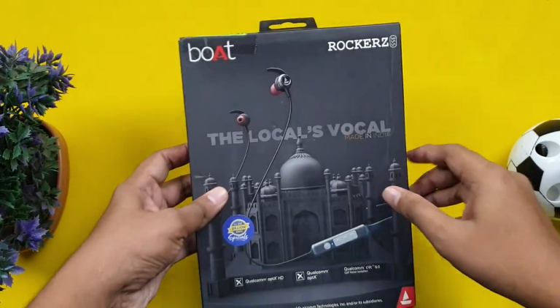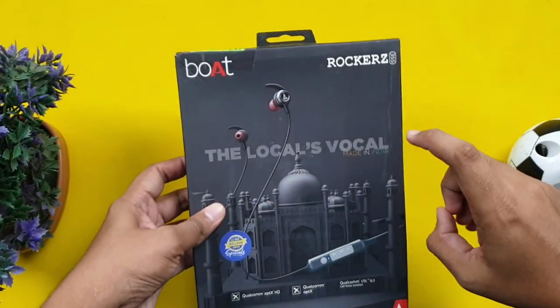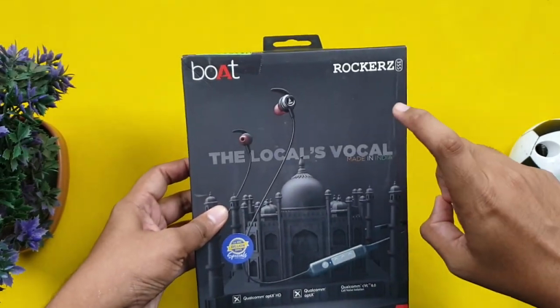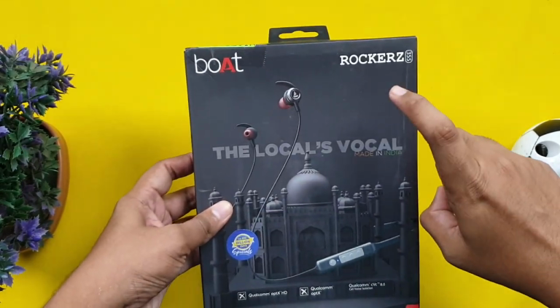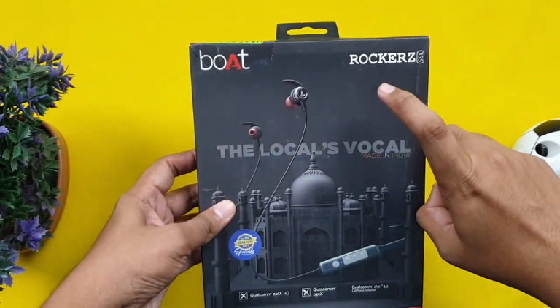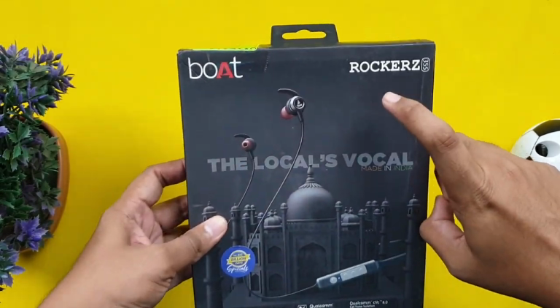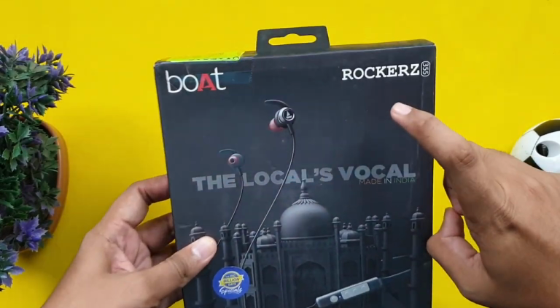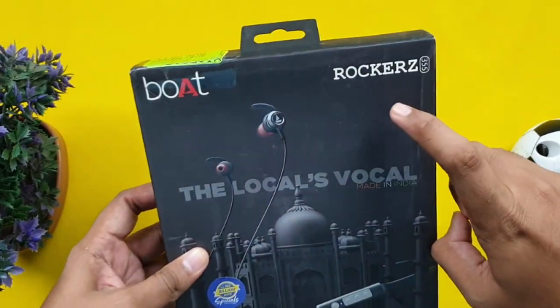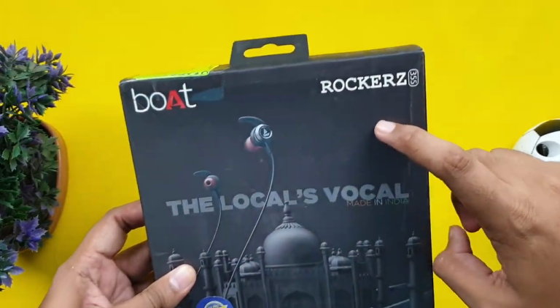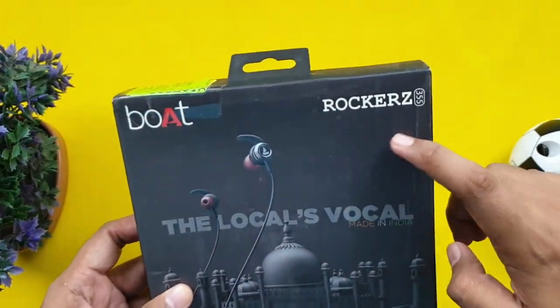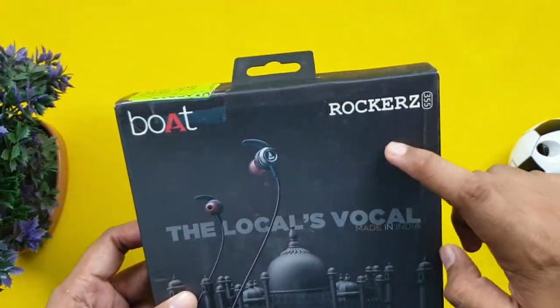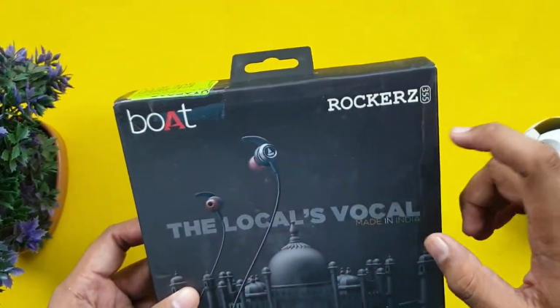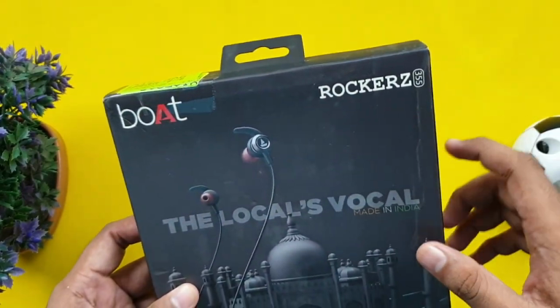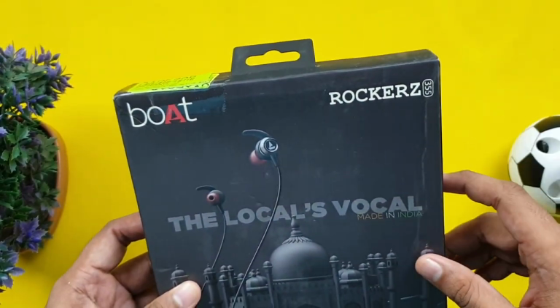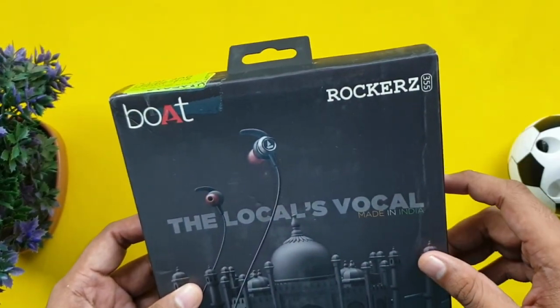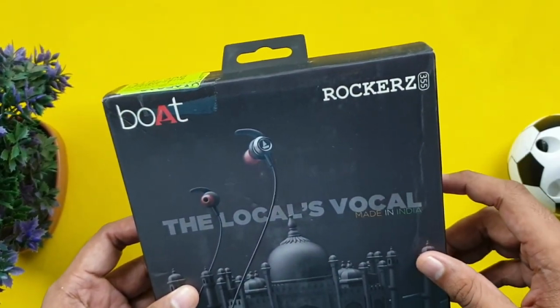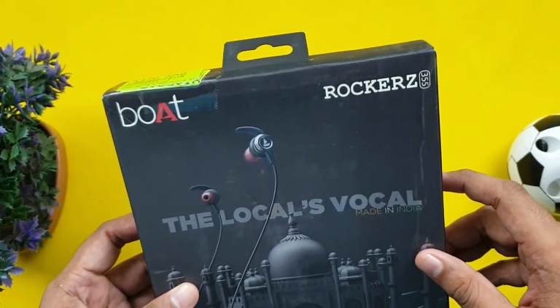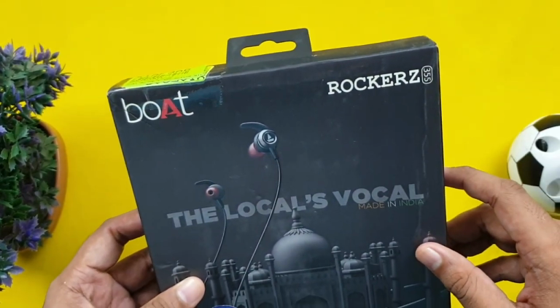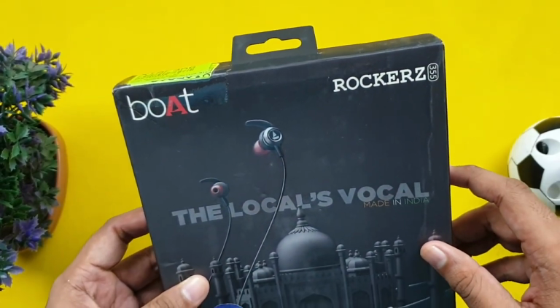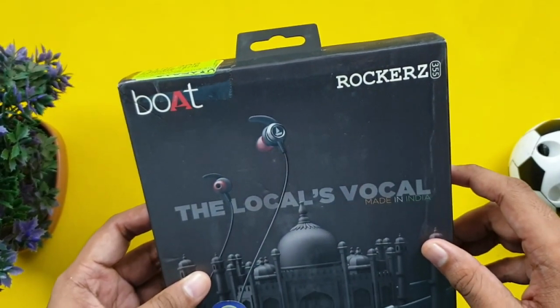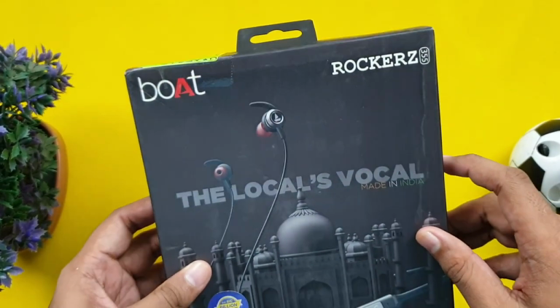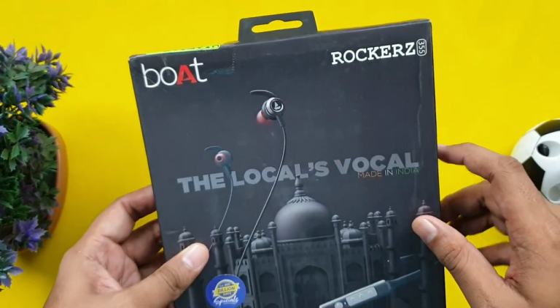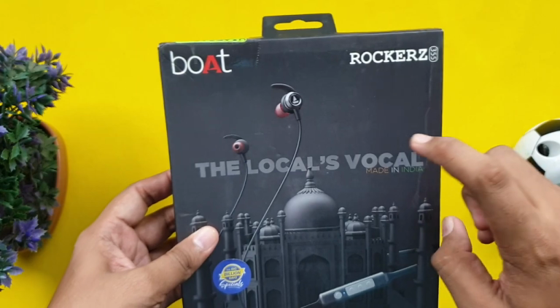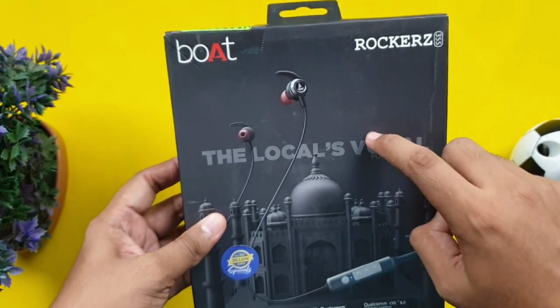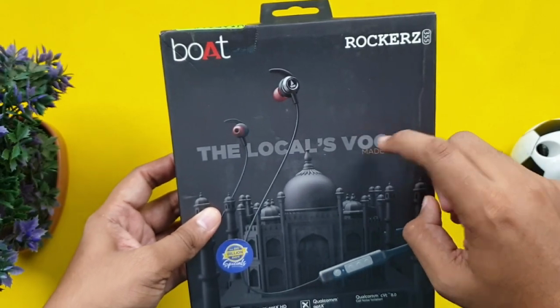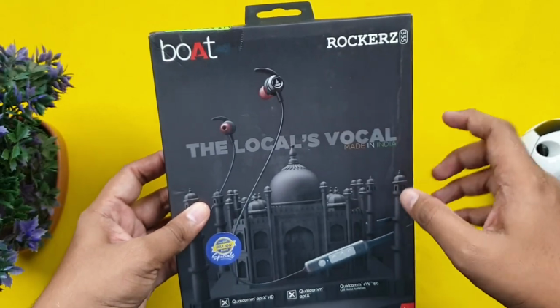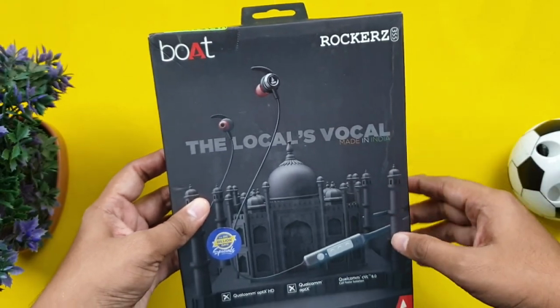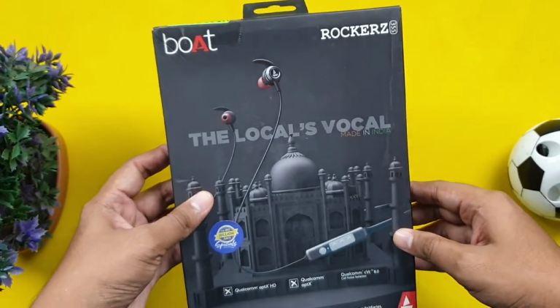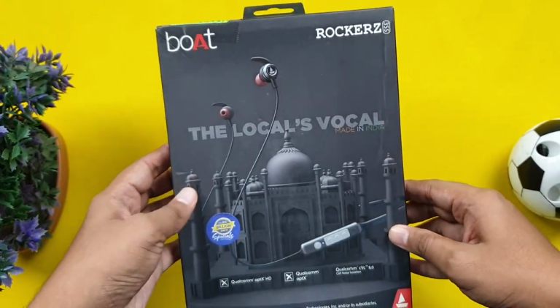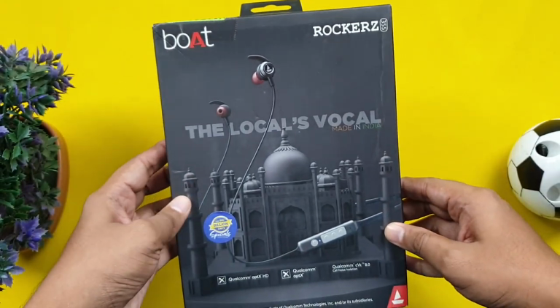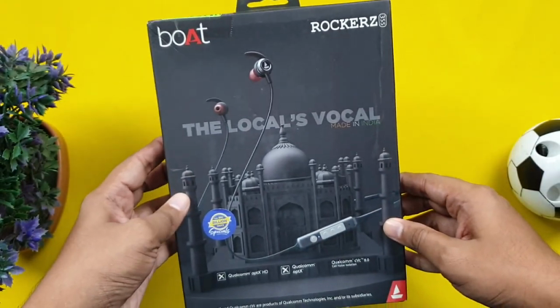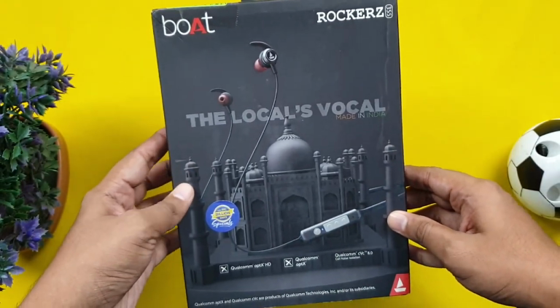Hello guys! Today we have a new Boat Rockers 355 Neckband. Let's see the neckband unboxing and full review.